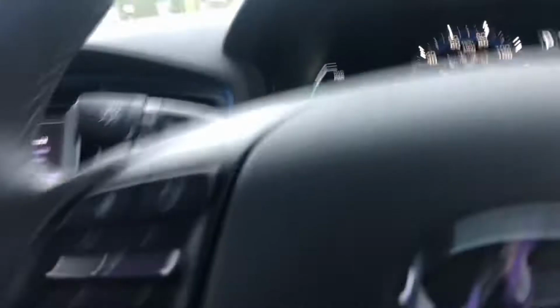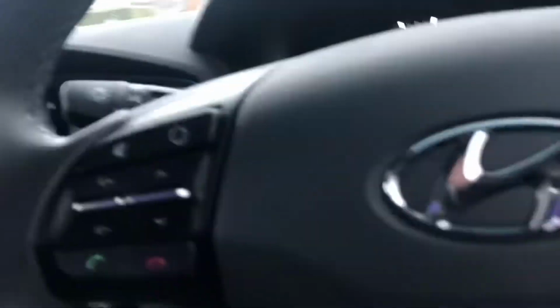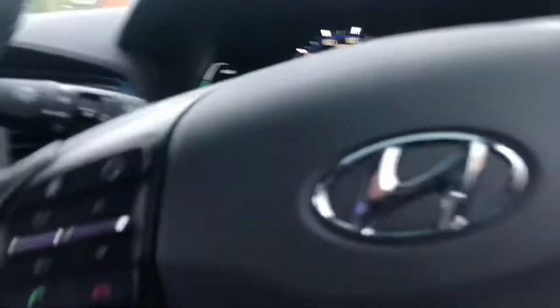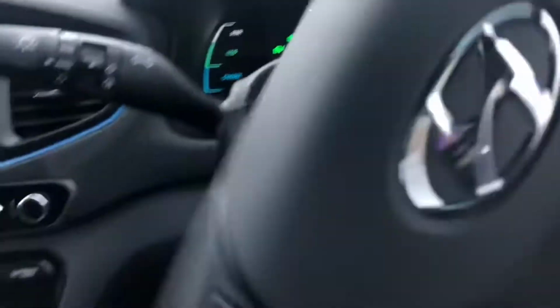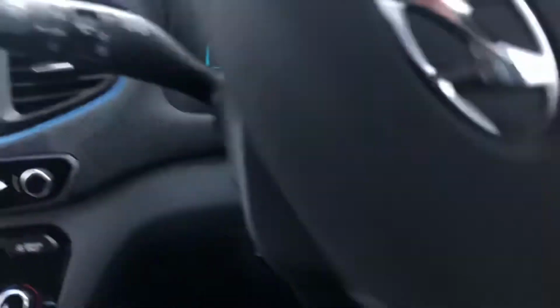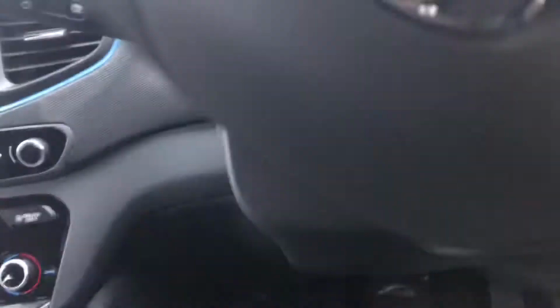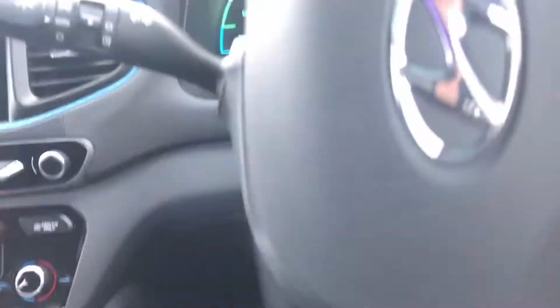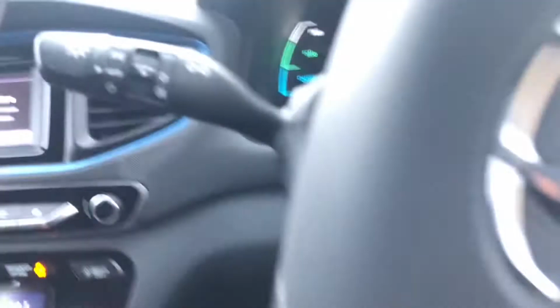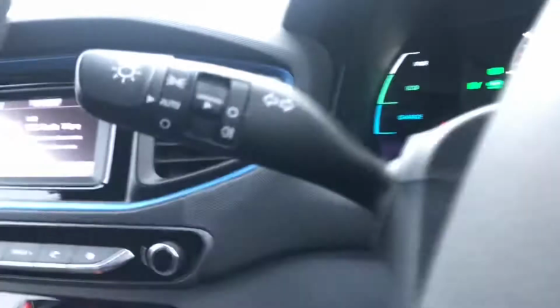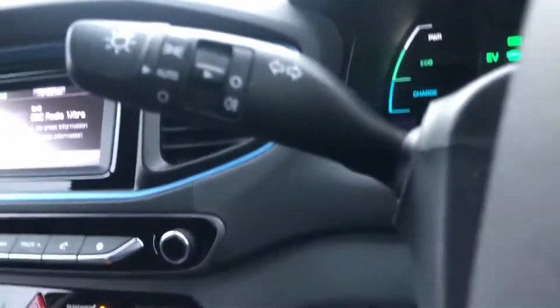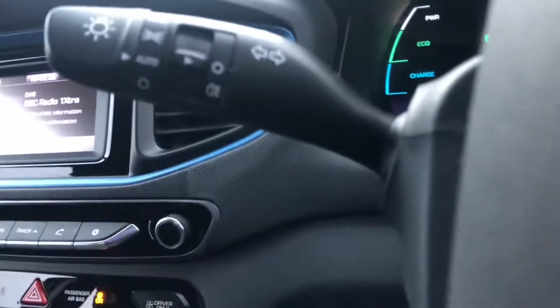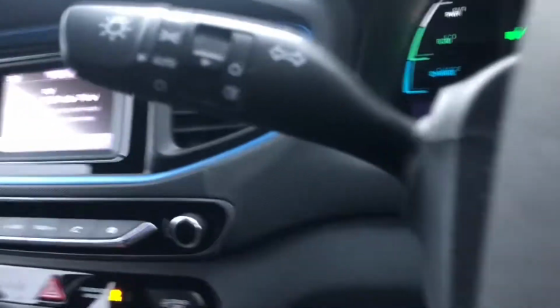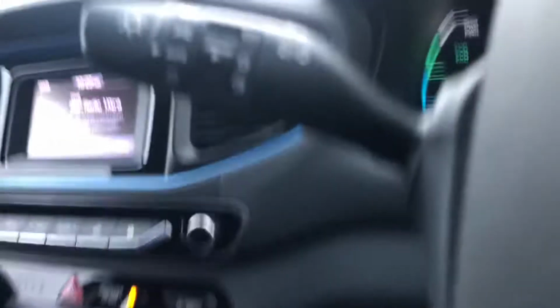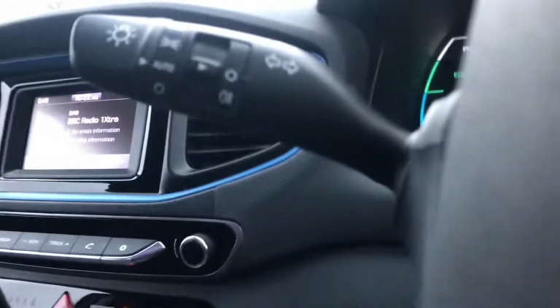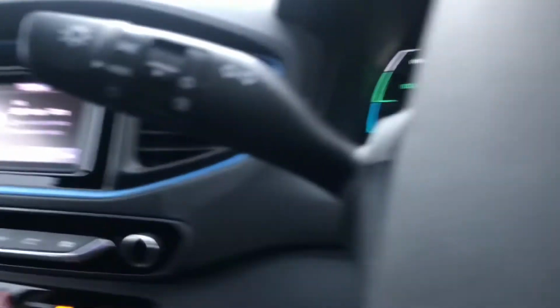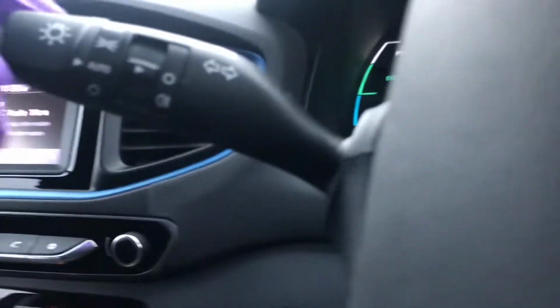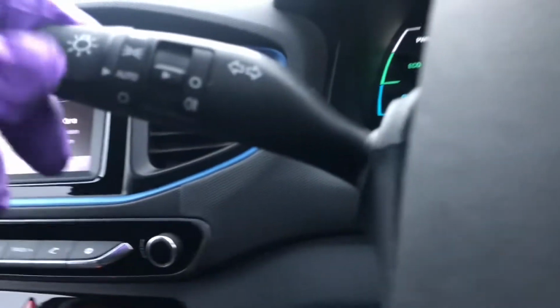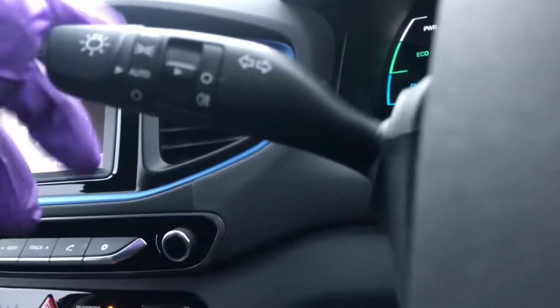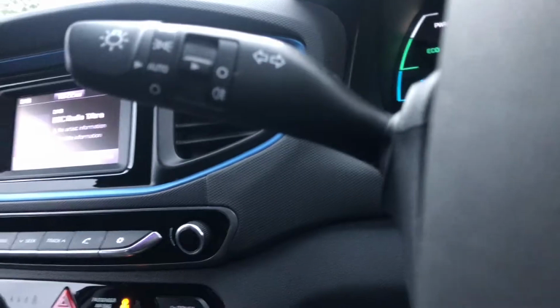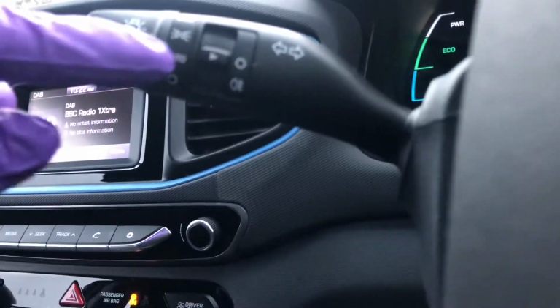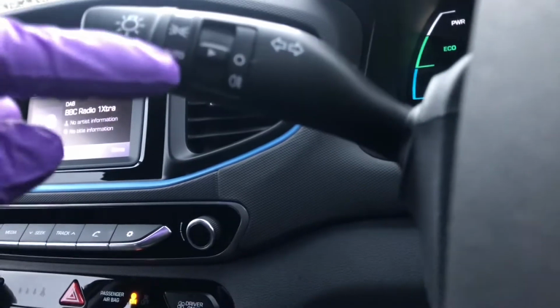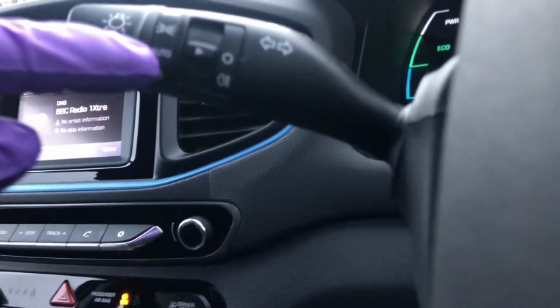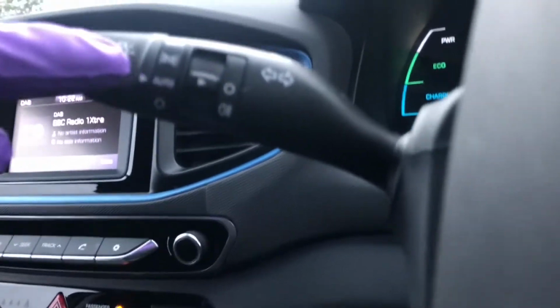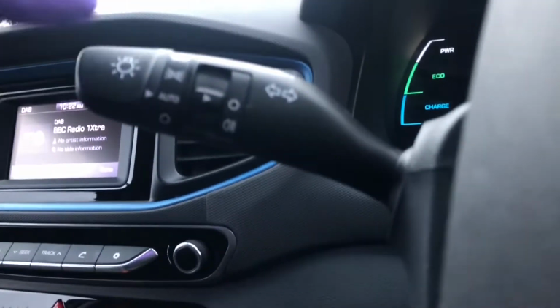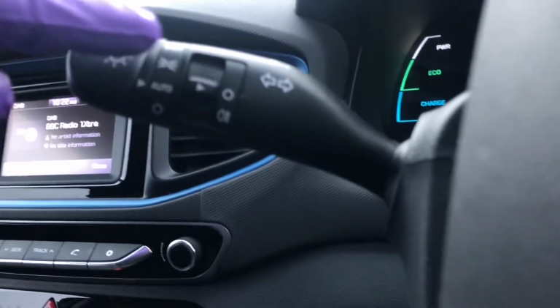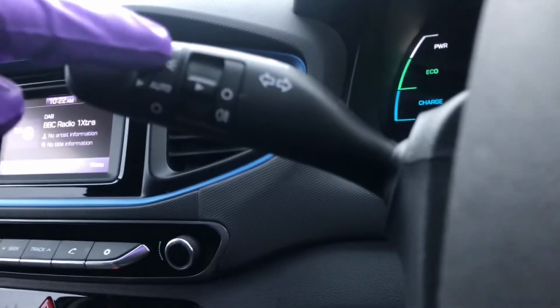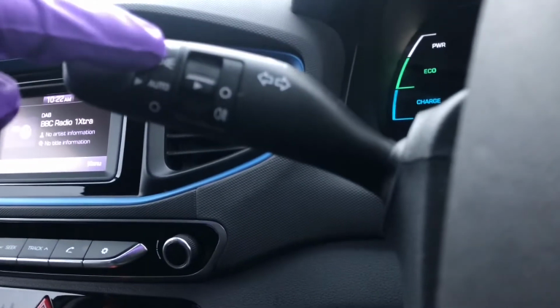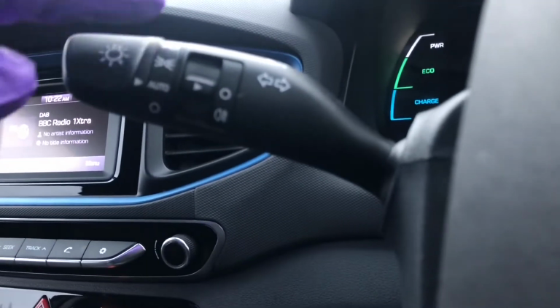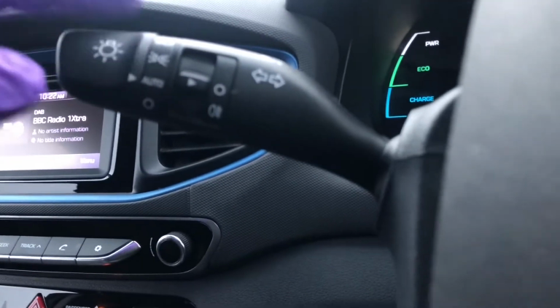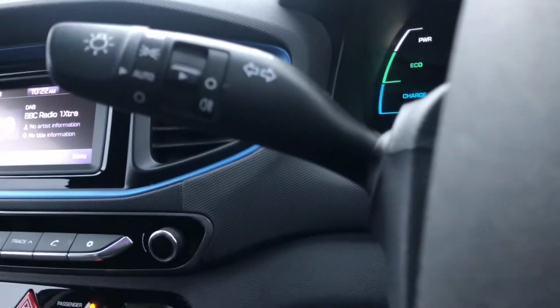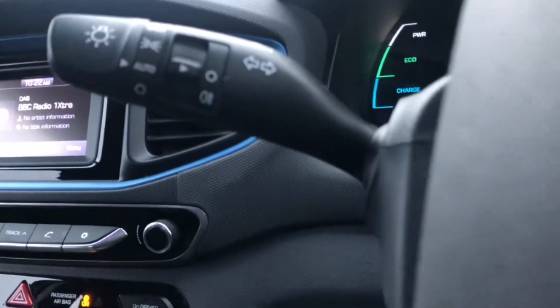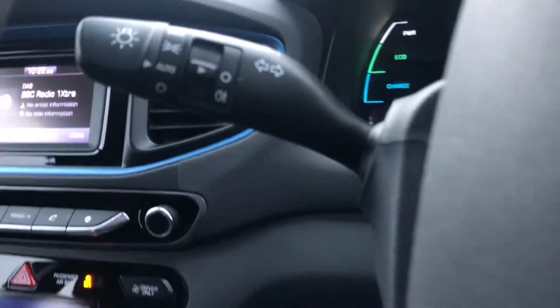Going to the left hand side, you've got your wipers and indicators, you've got automatic lights, side lights, and main lights.